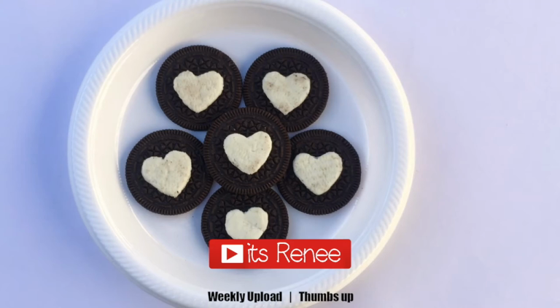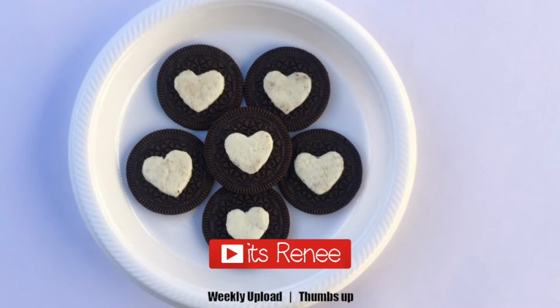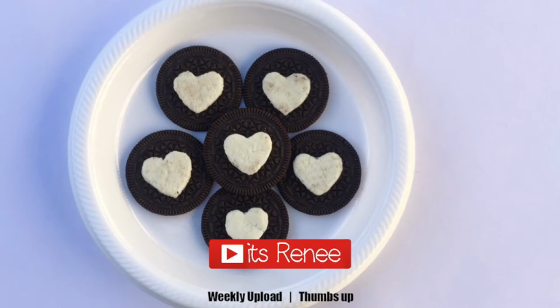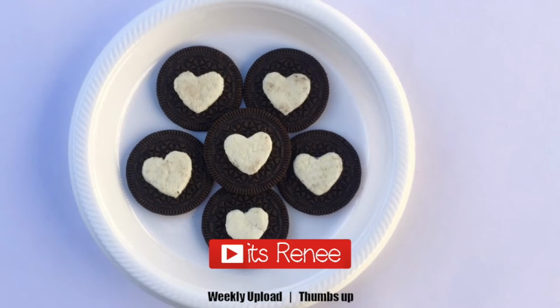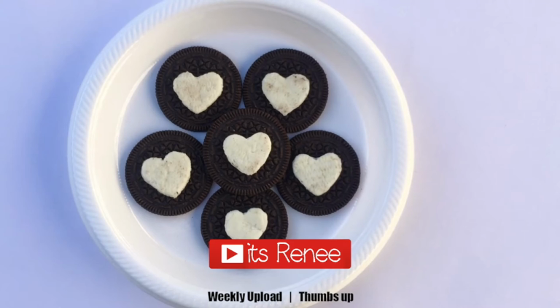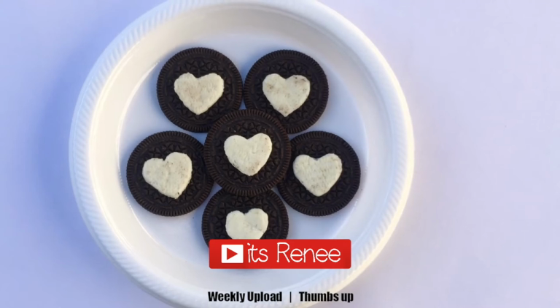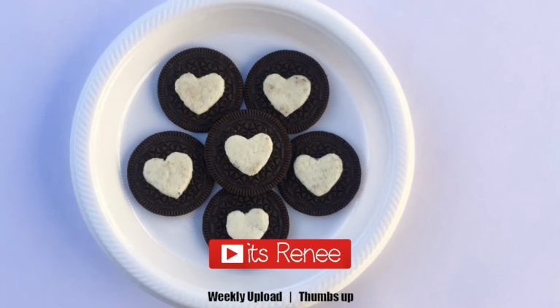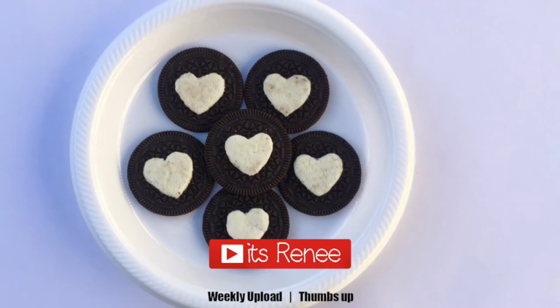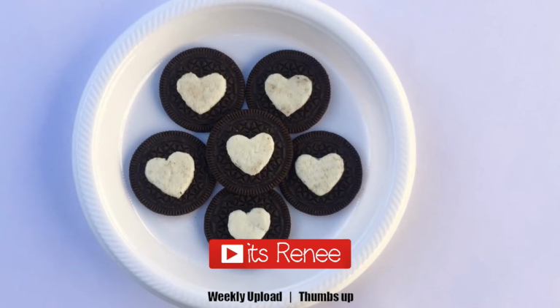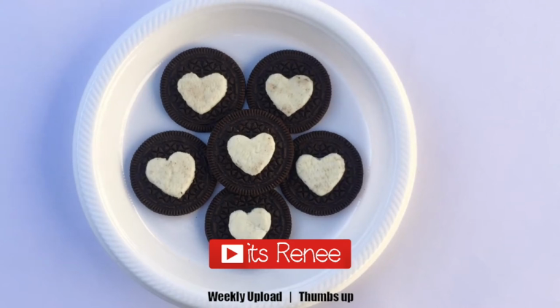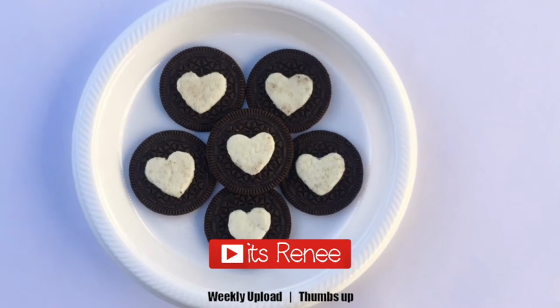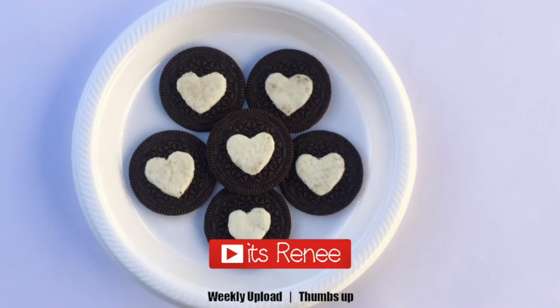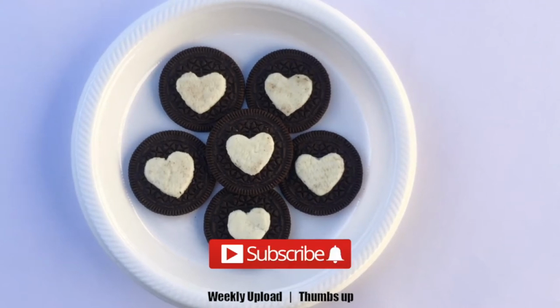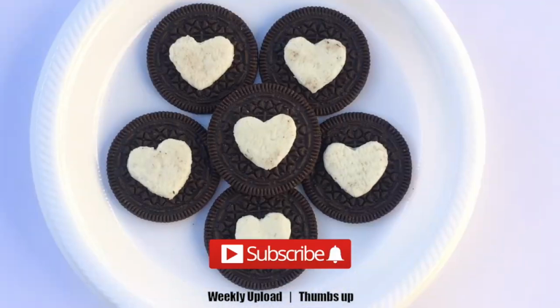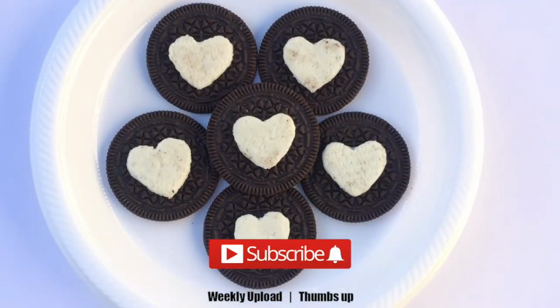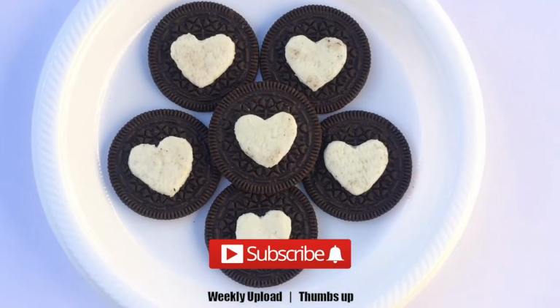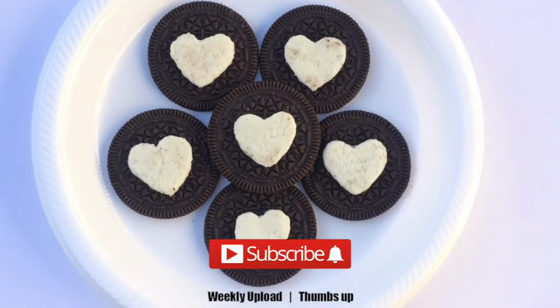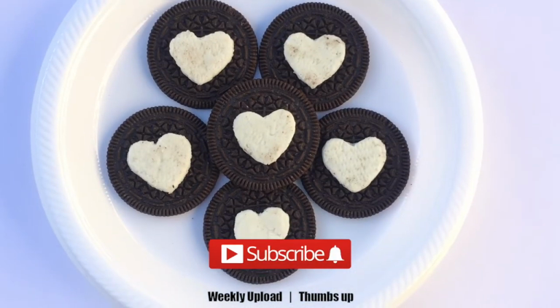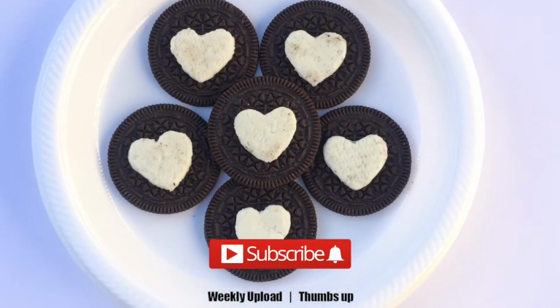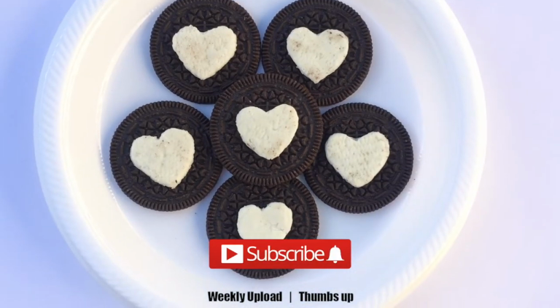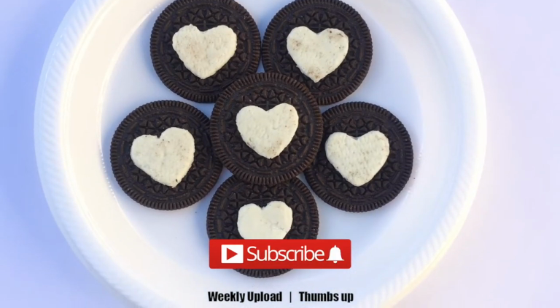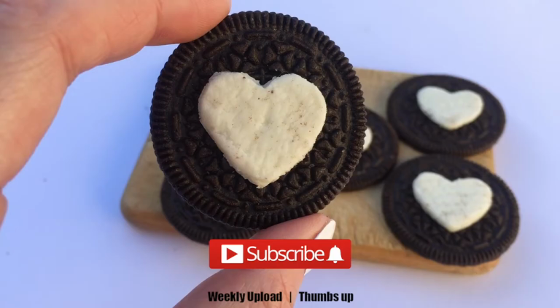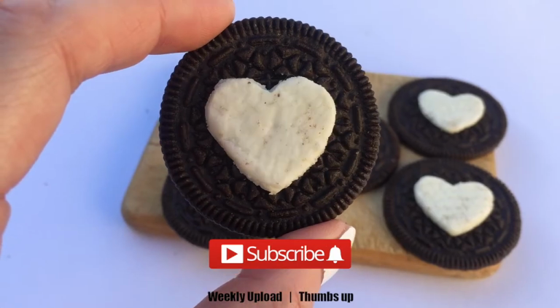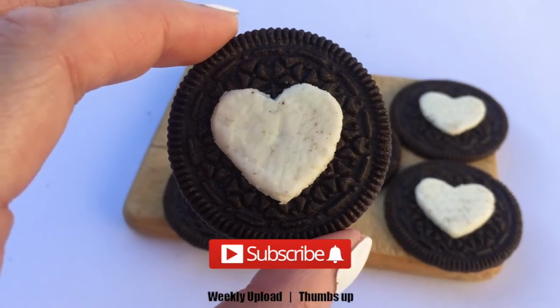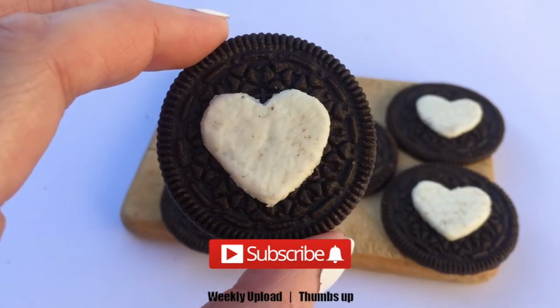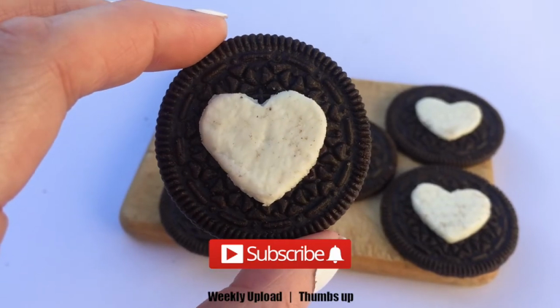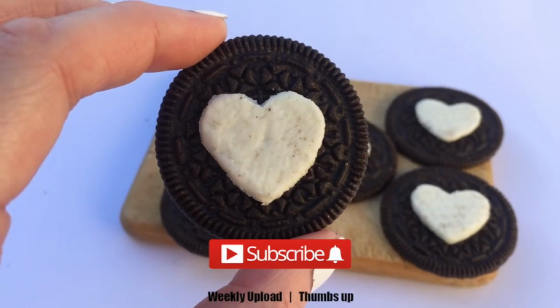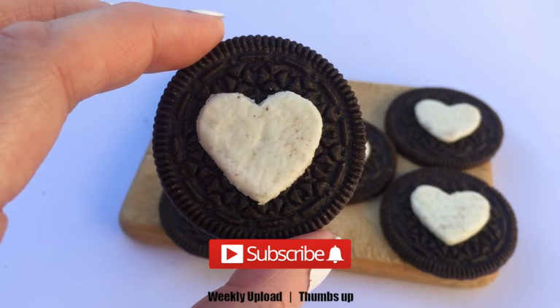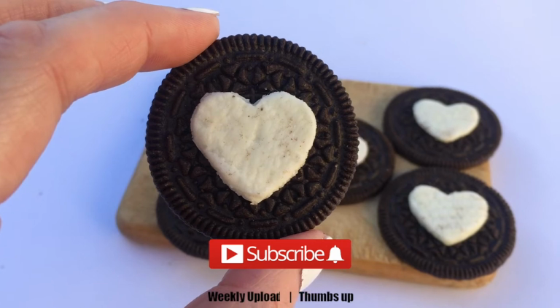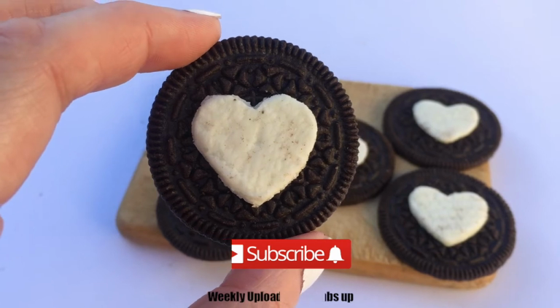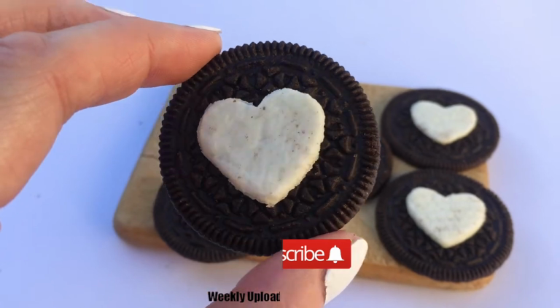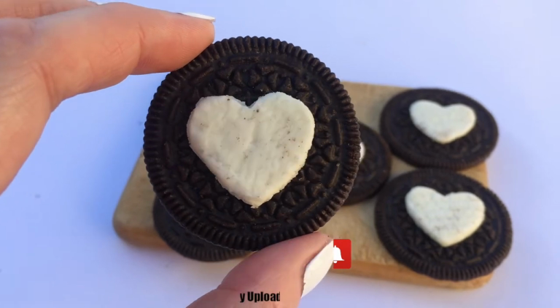Hey guys, it's Renisa today. I wanted to share with you these heart Oreo cookies. They're actually really easy to make.